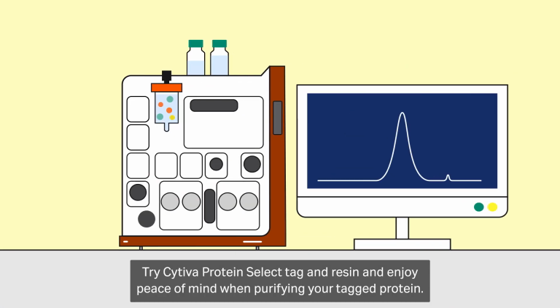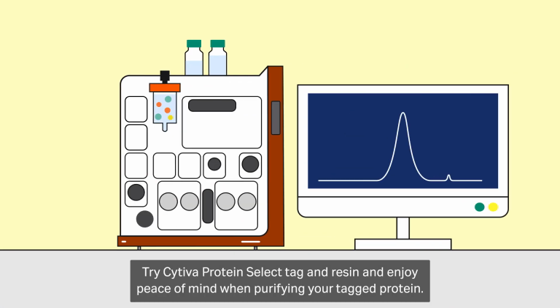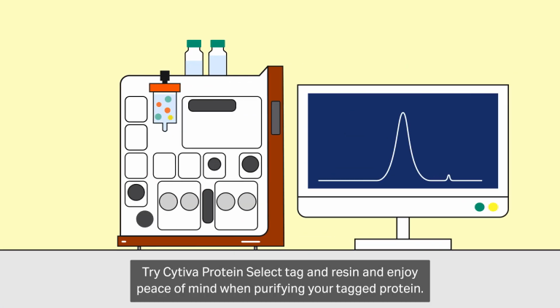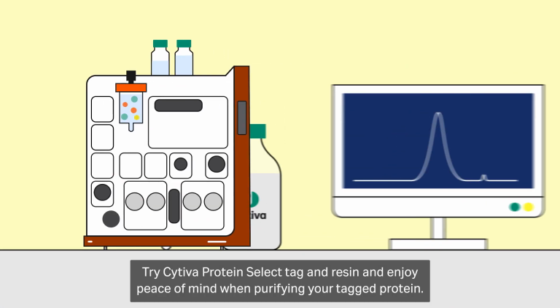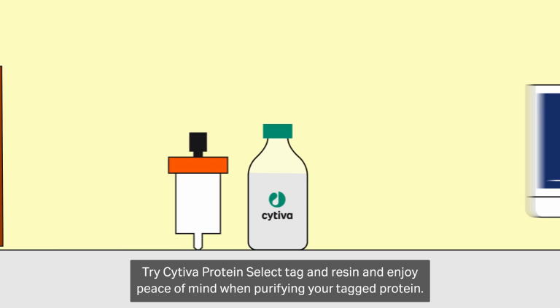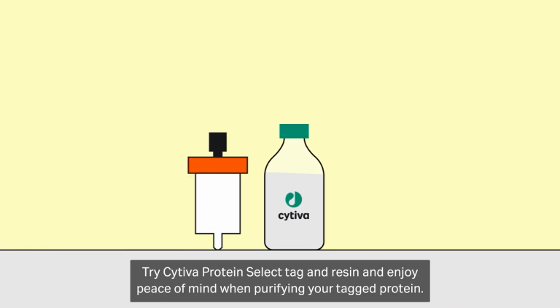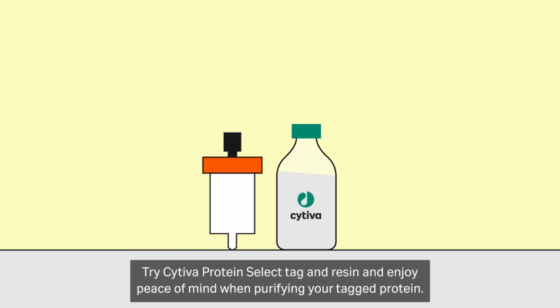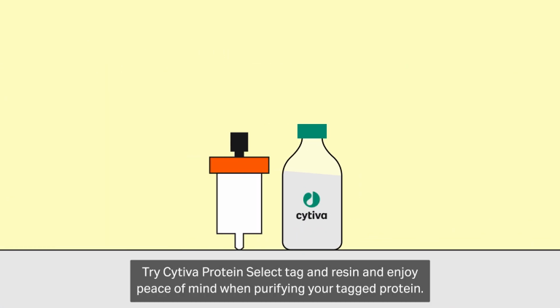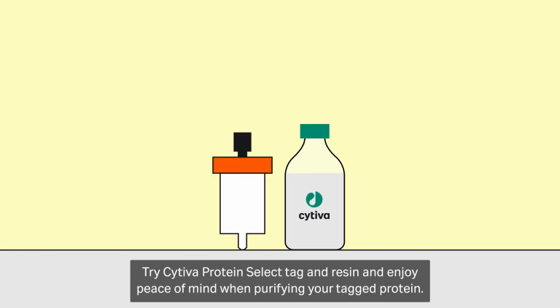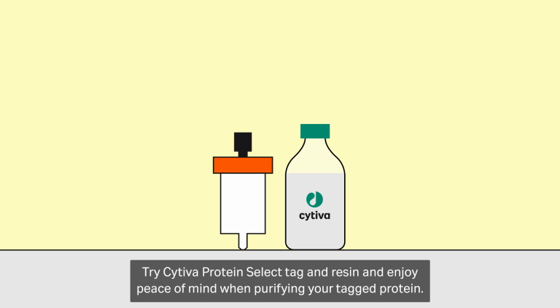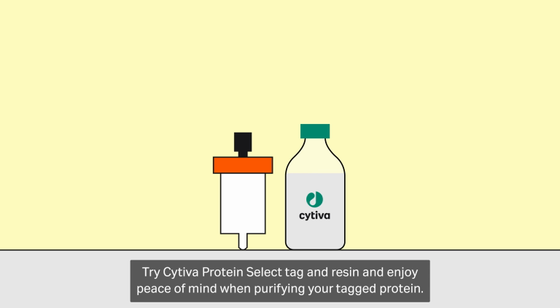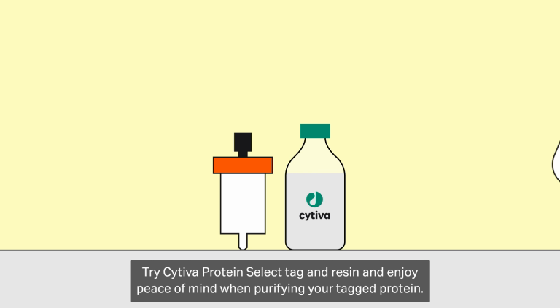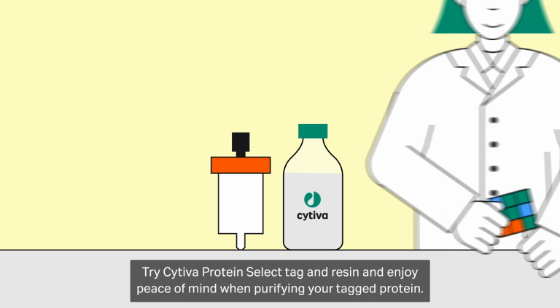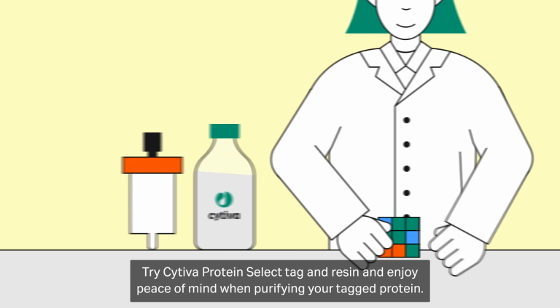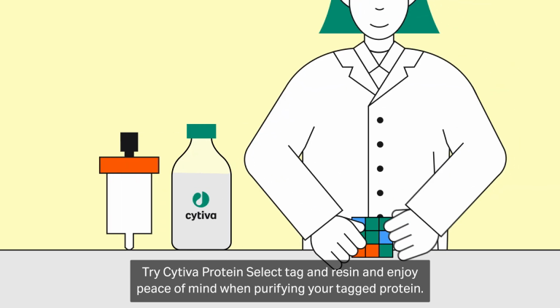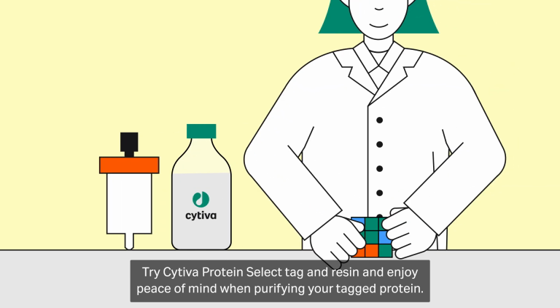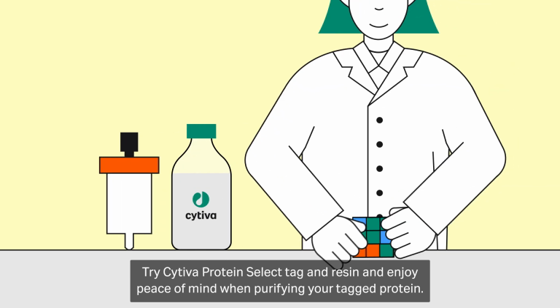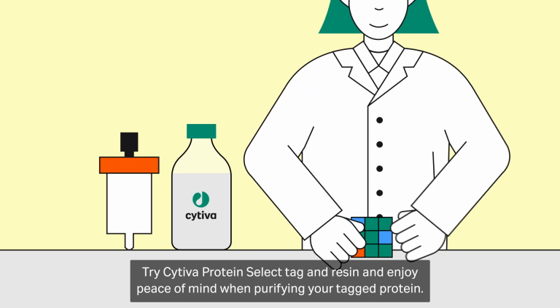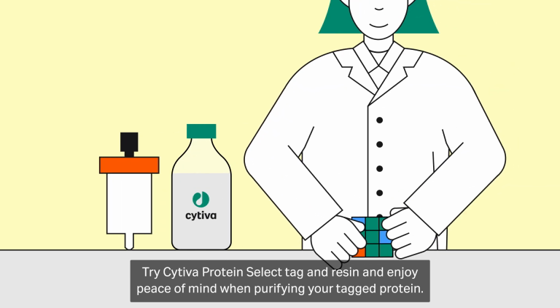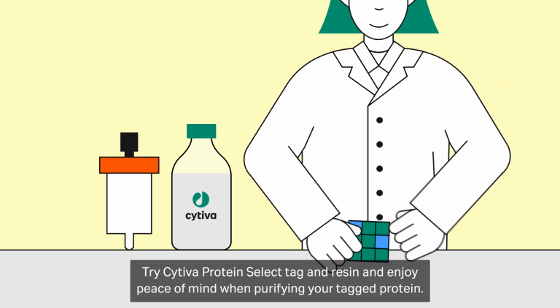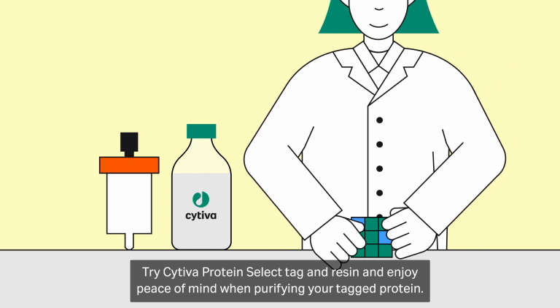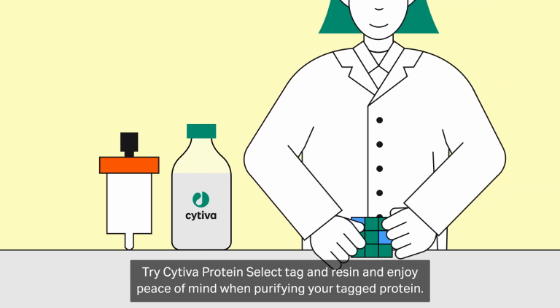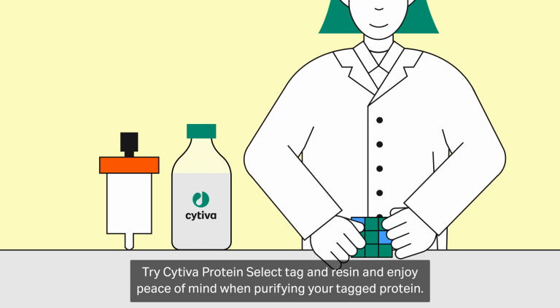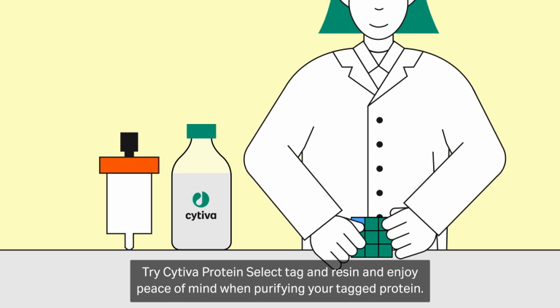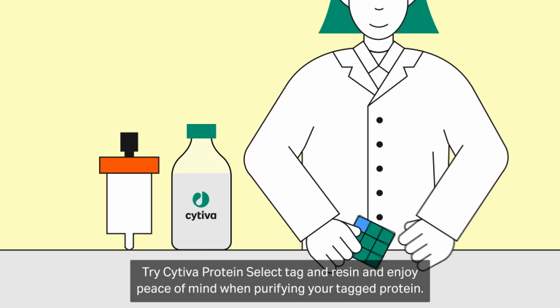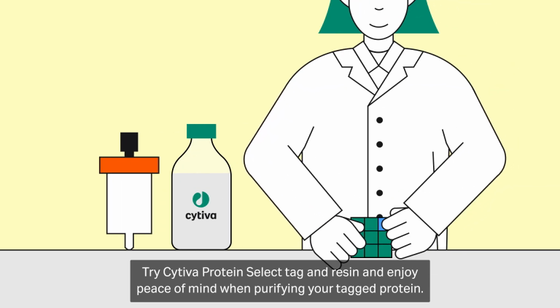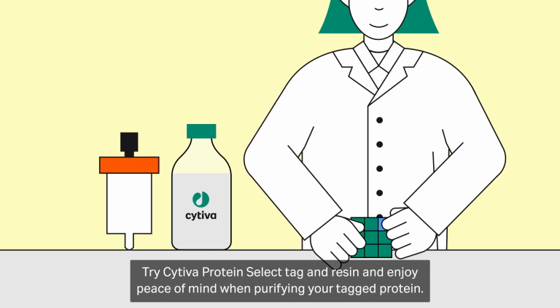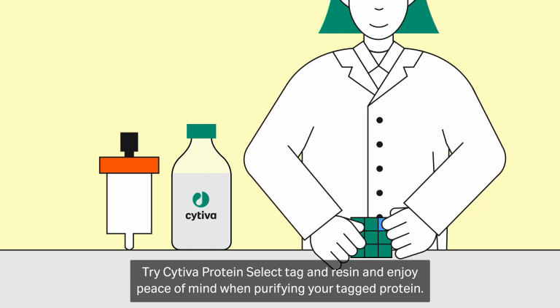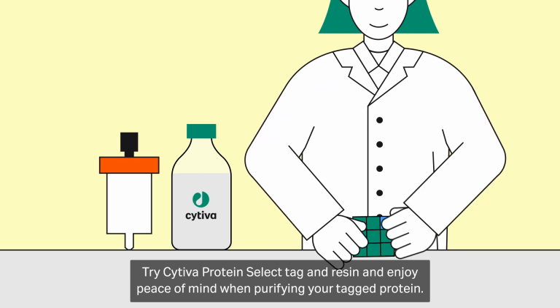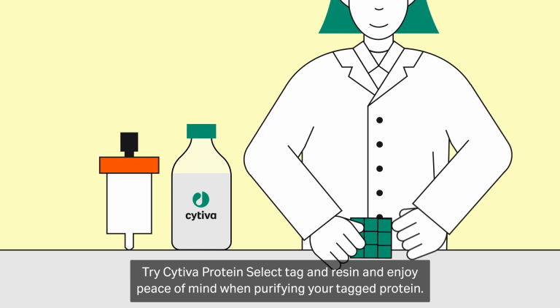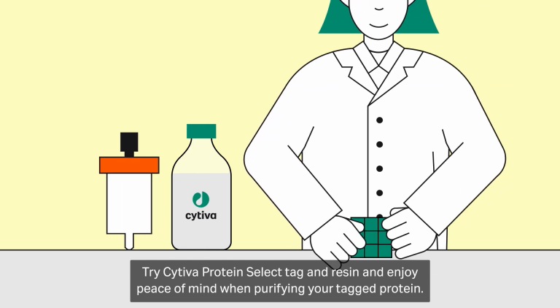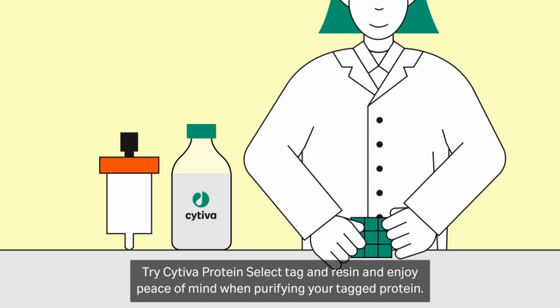Use Cytiva Protein Select Tag and Resin and enjoy peace of mind when purifying your tagged protein.